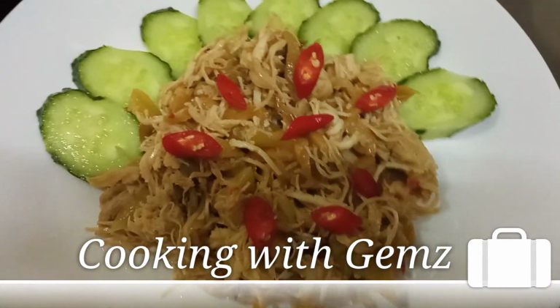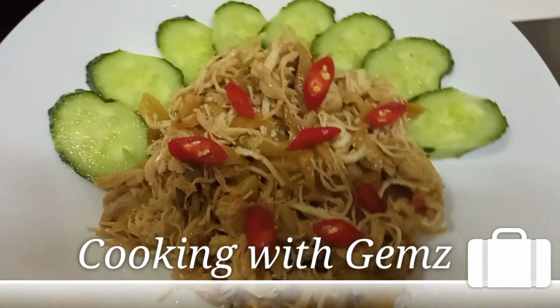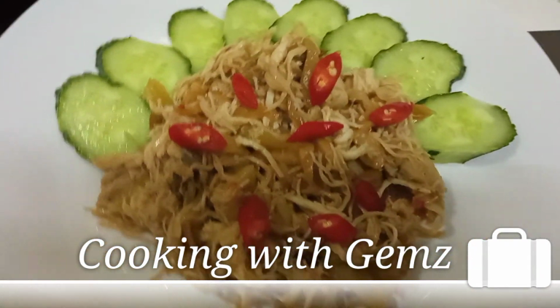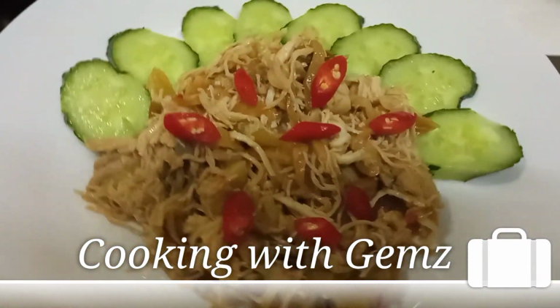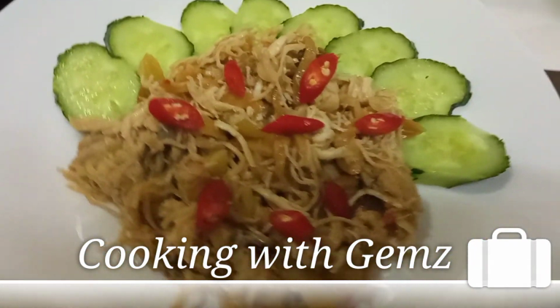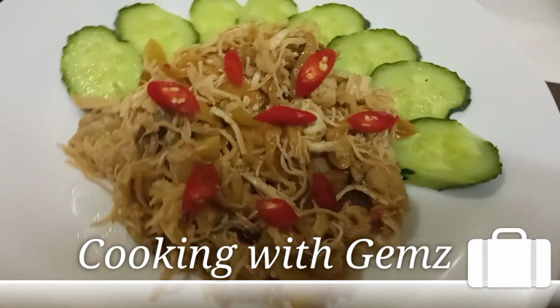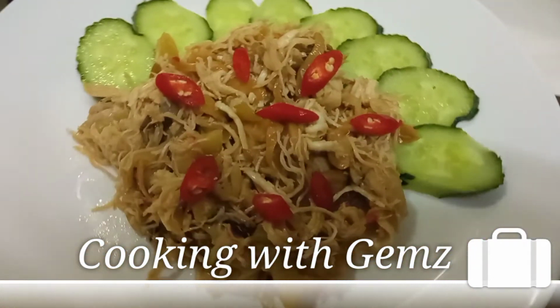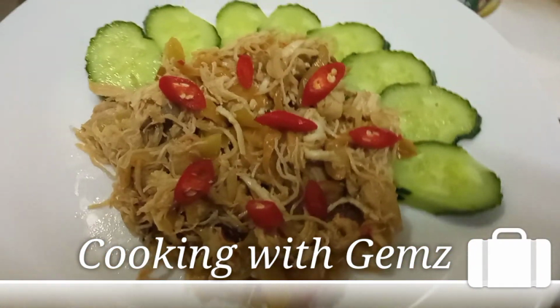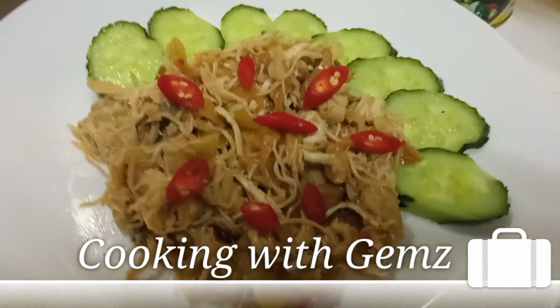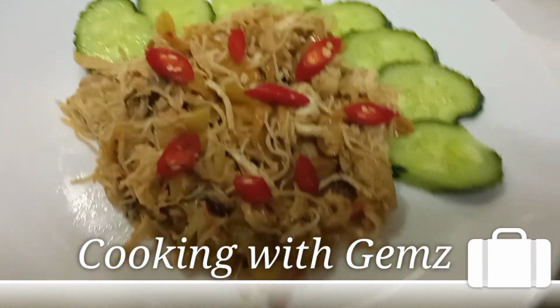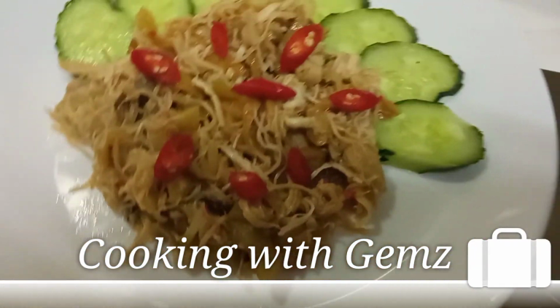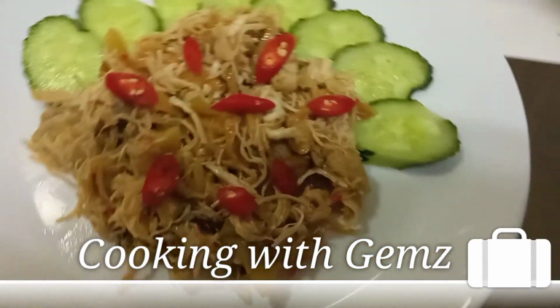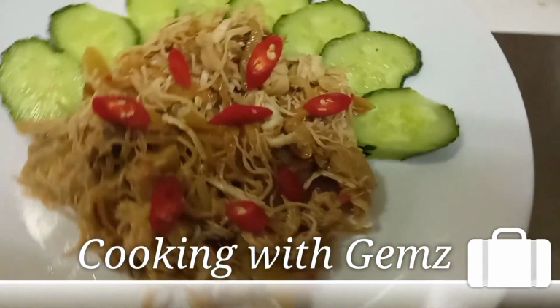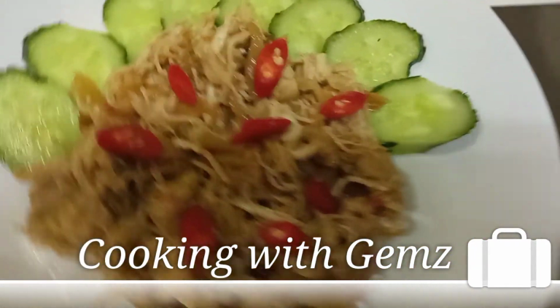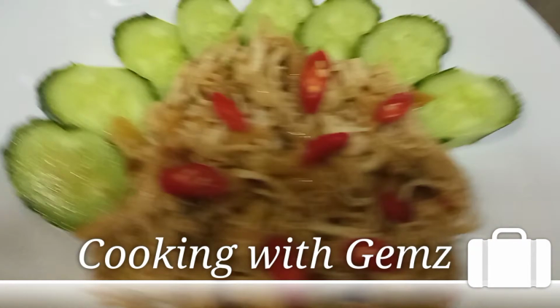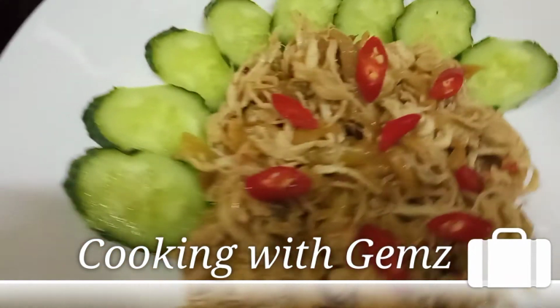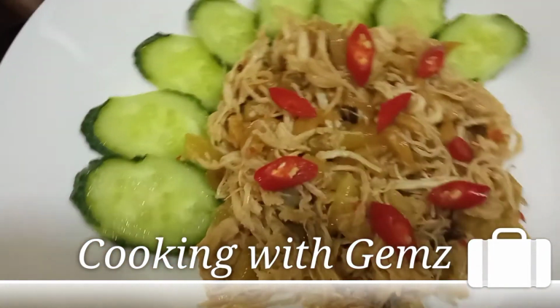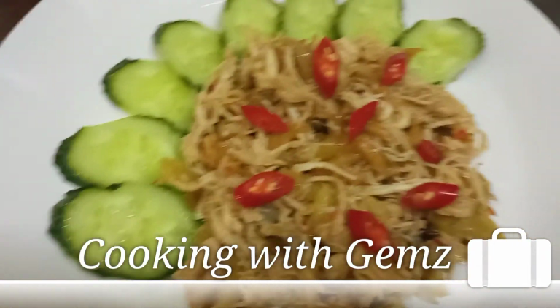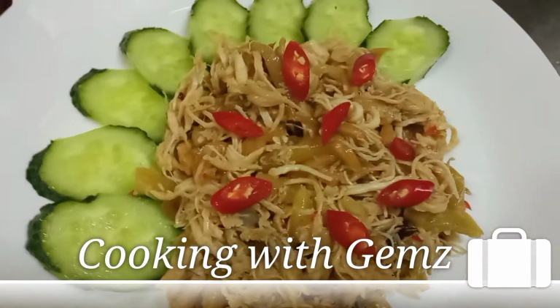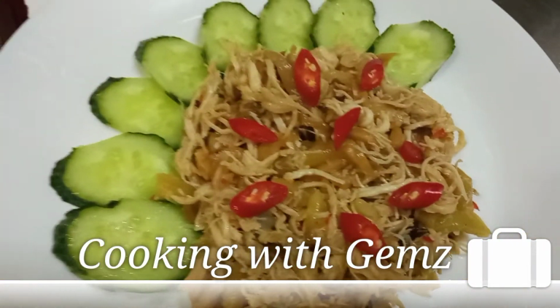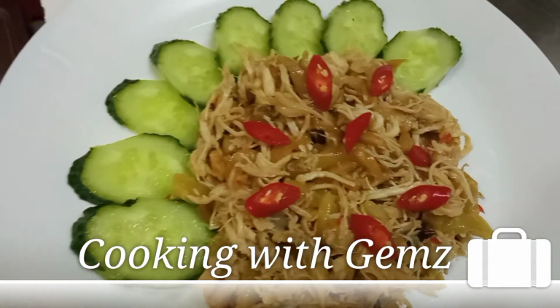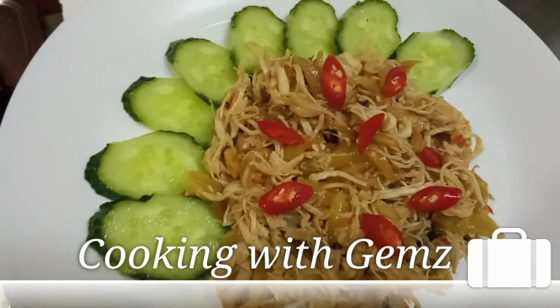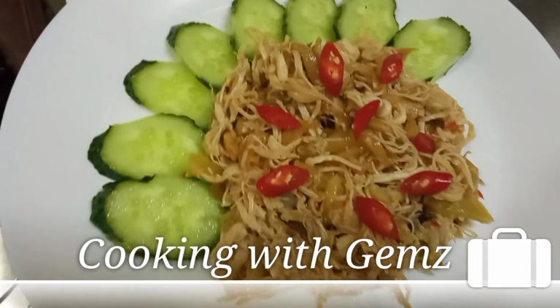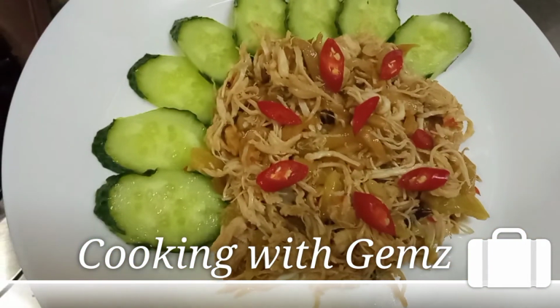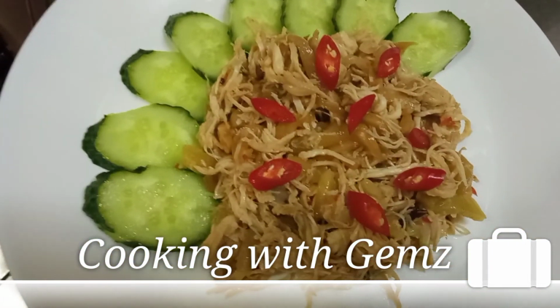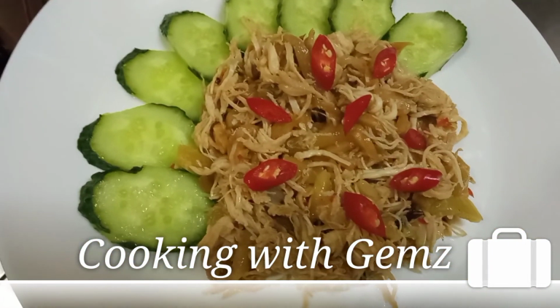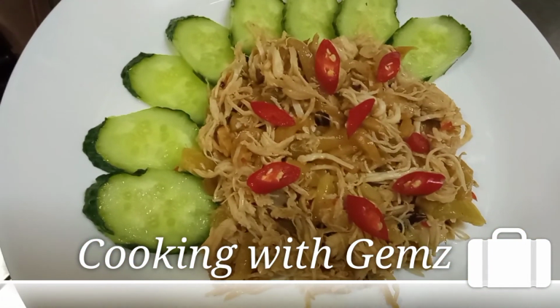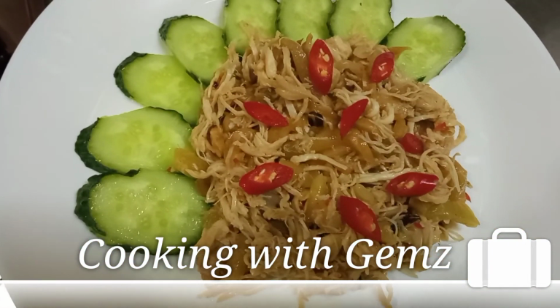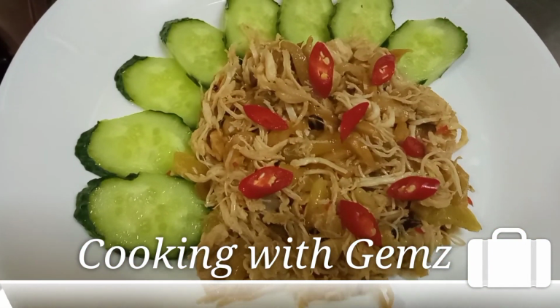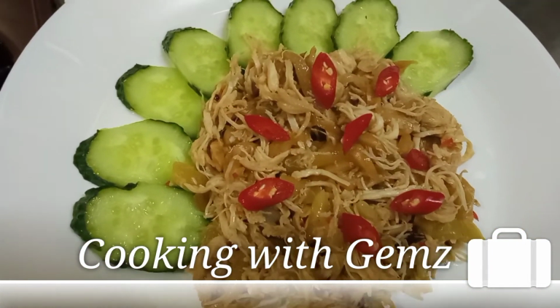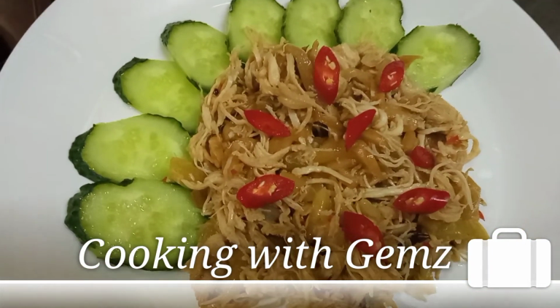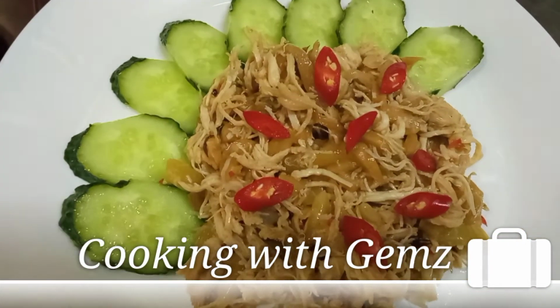Ready na siya. Now, toasty mixed vegetables. Thank you.